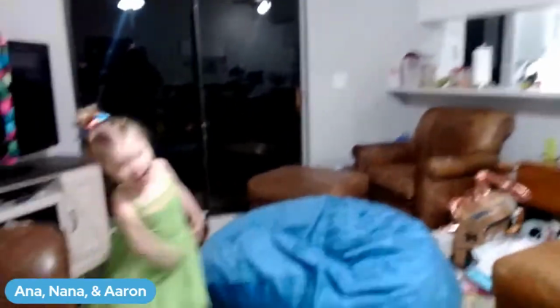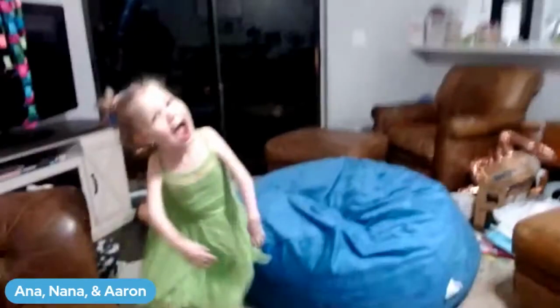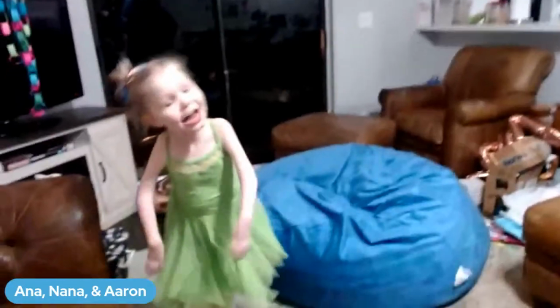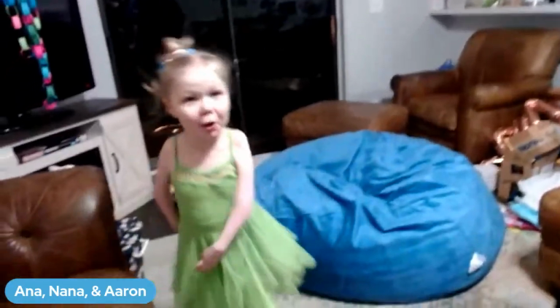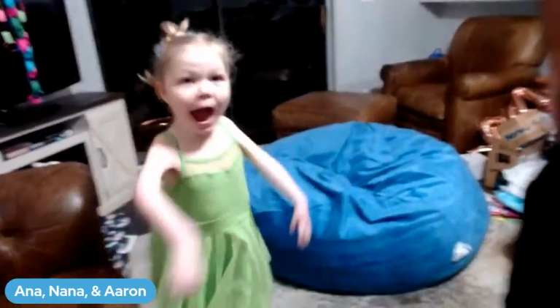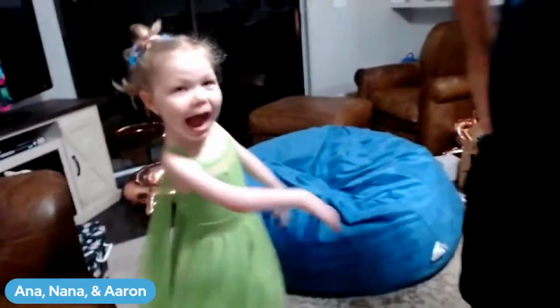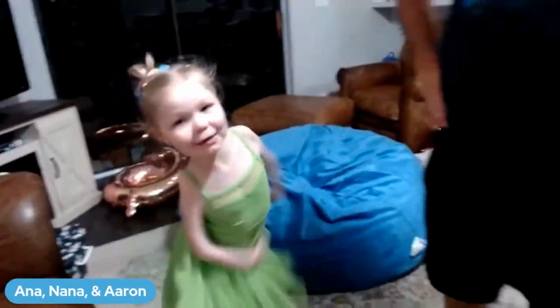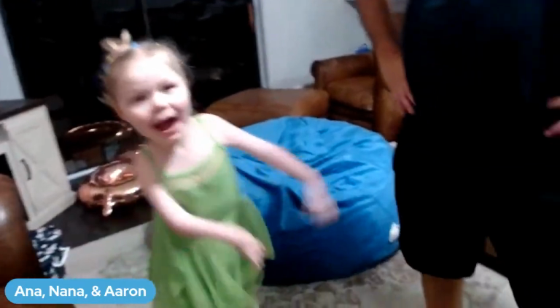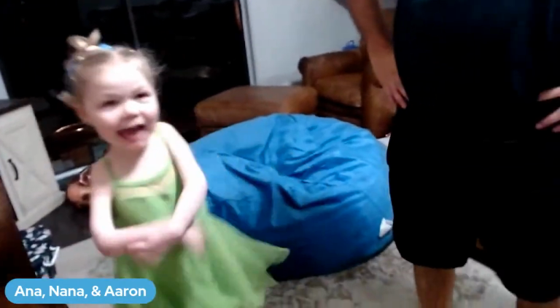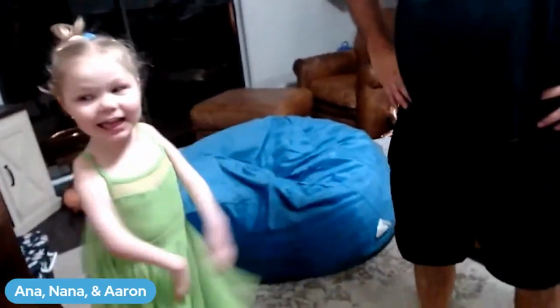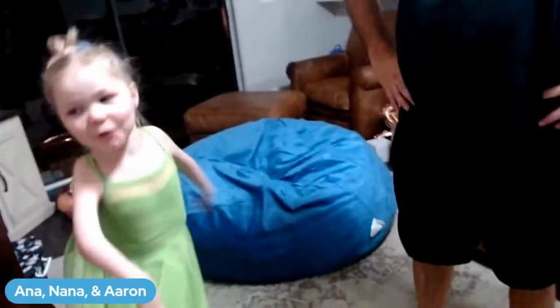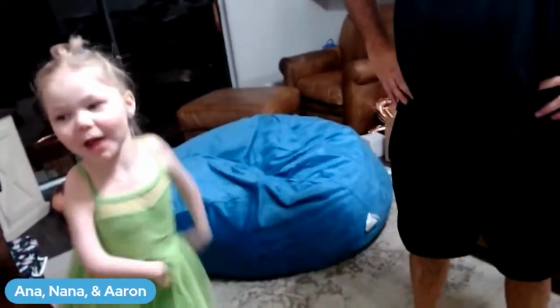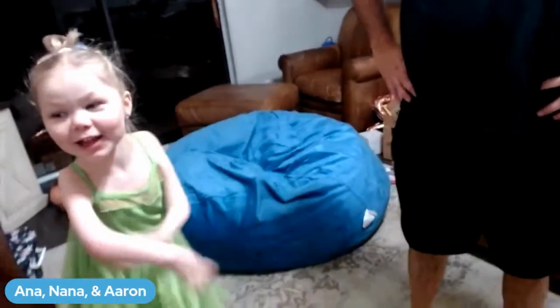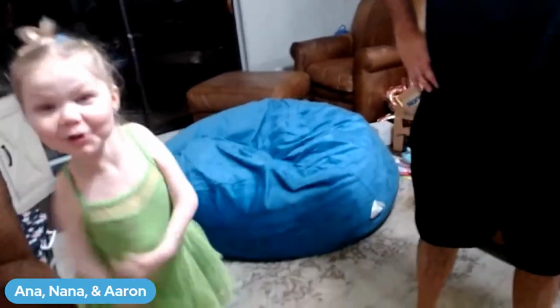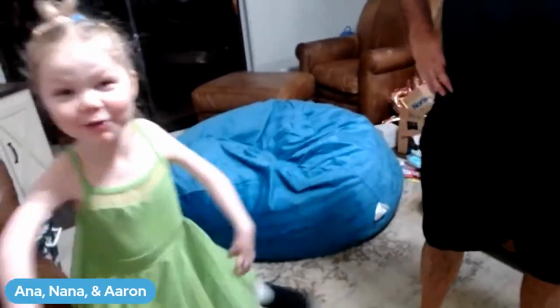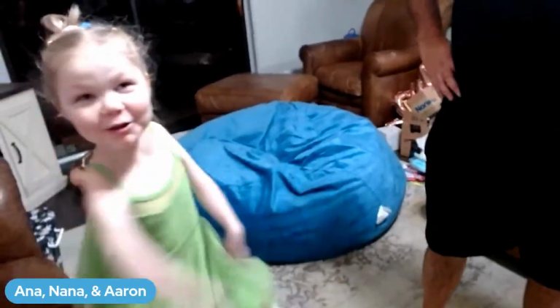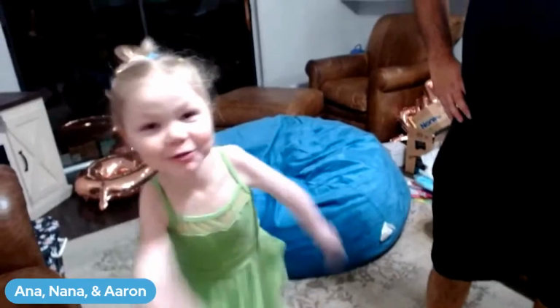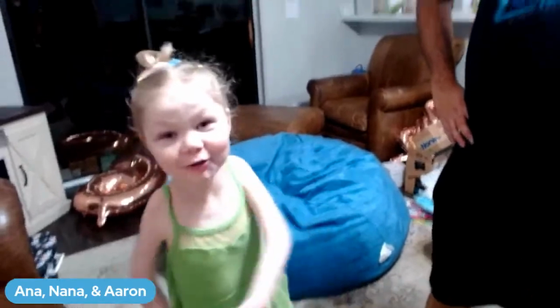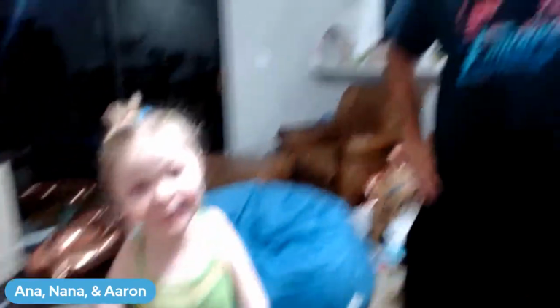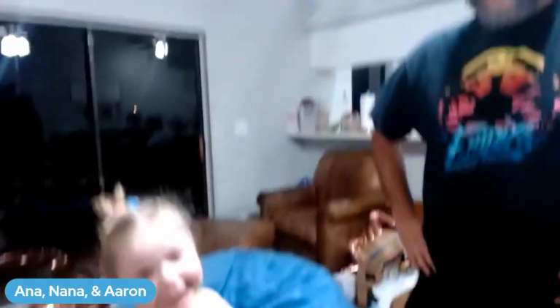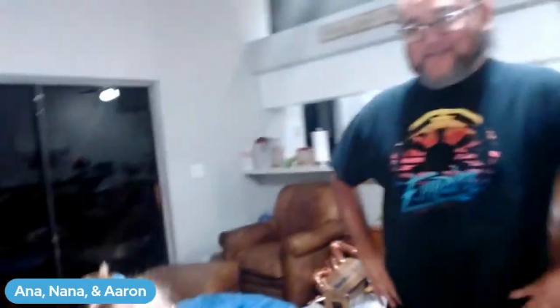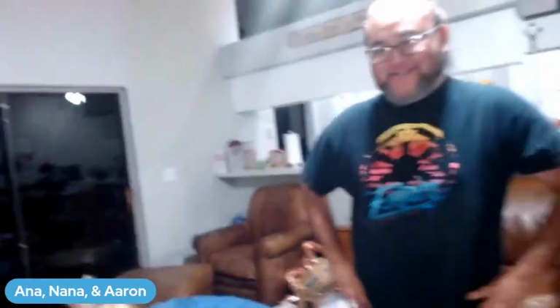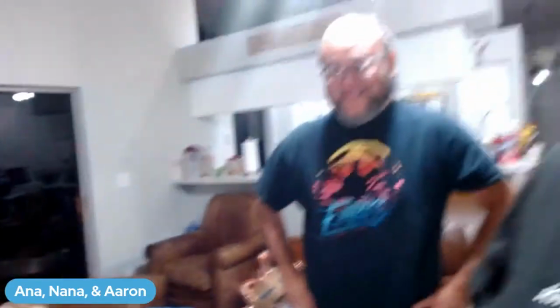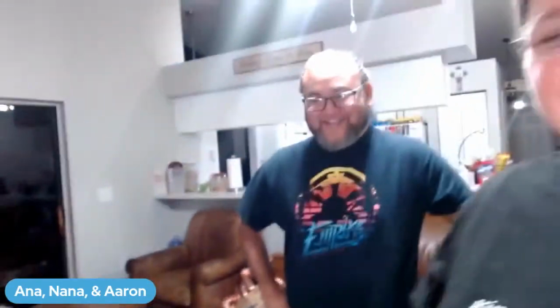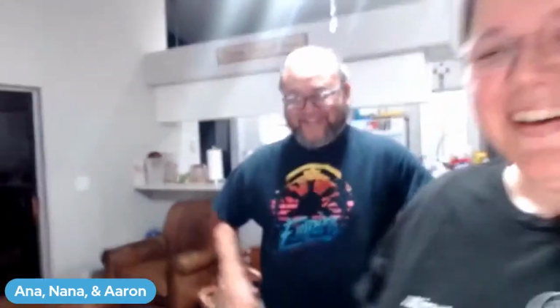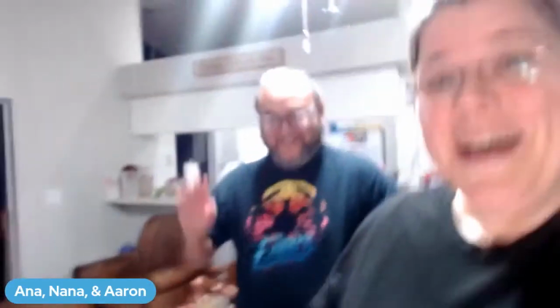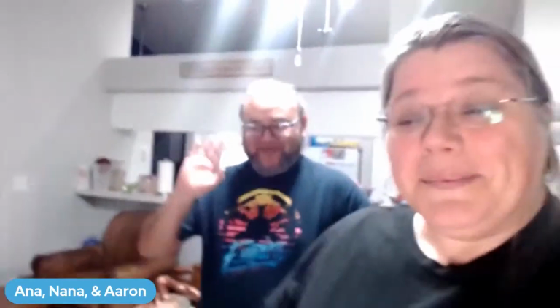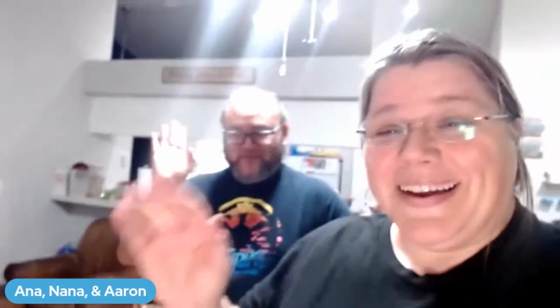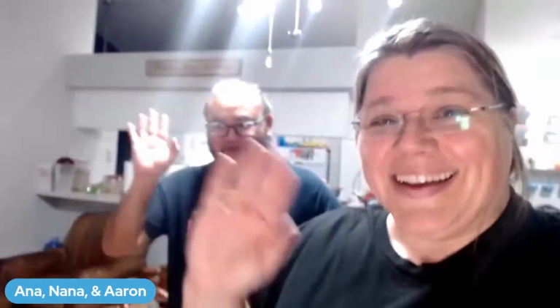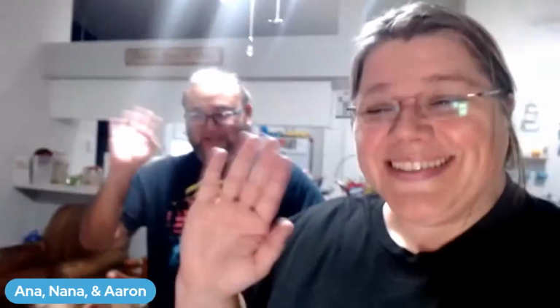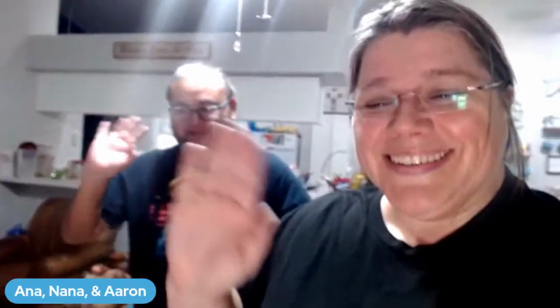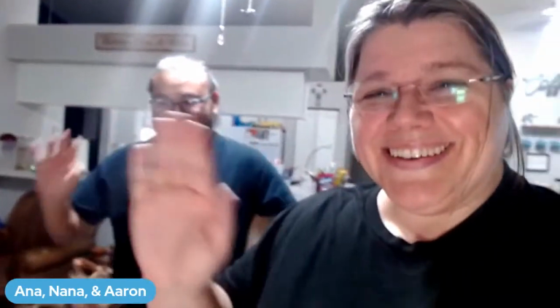Goodbye, goodbye! Bye guys, see you later.